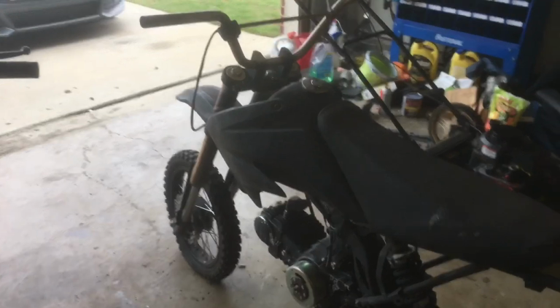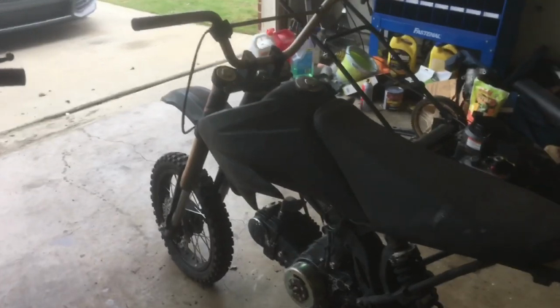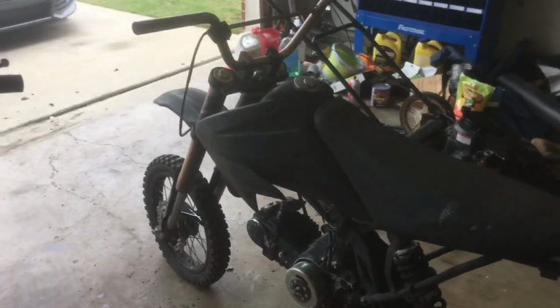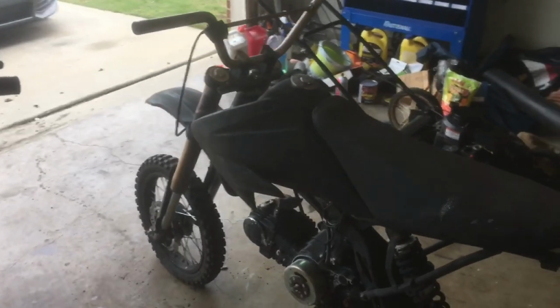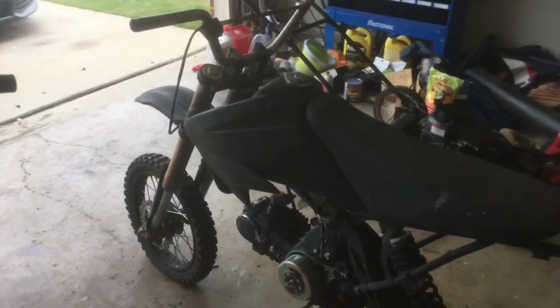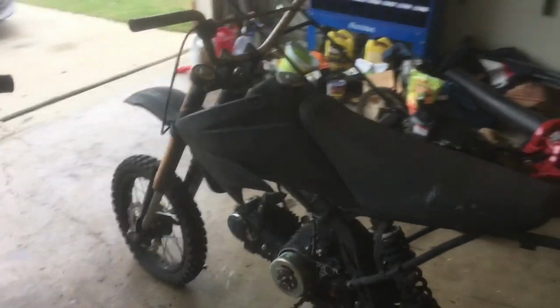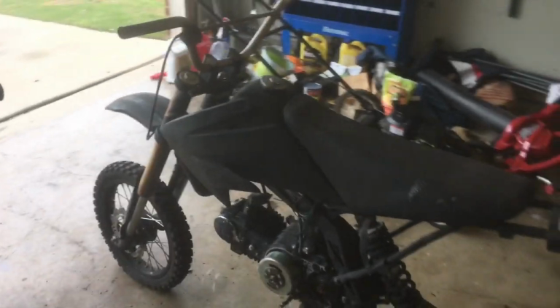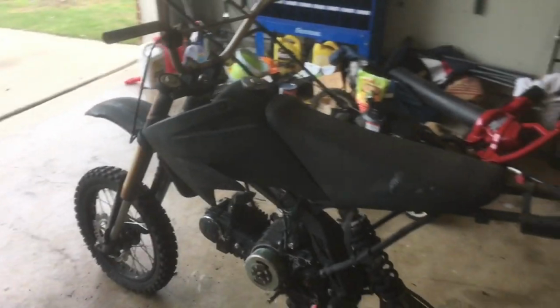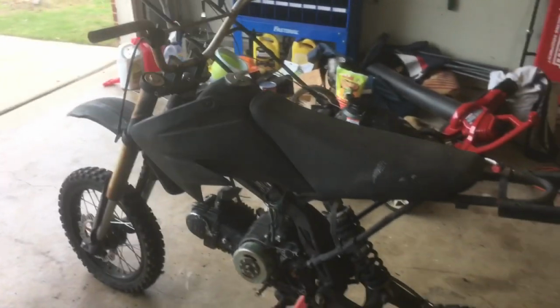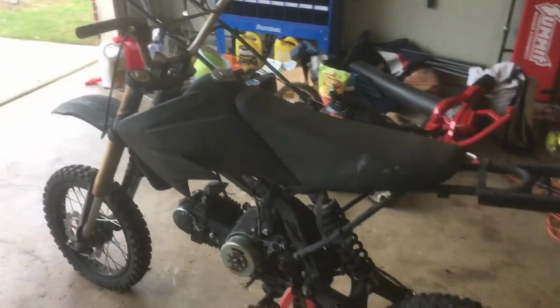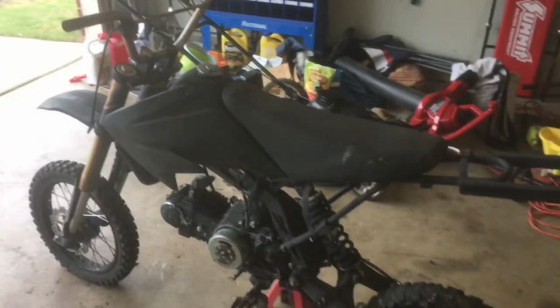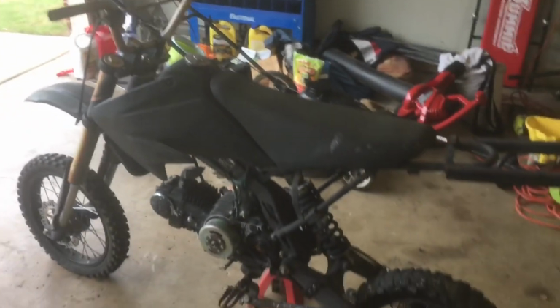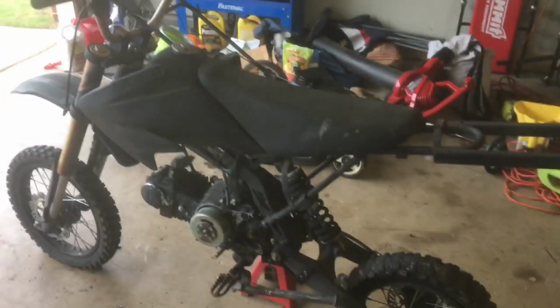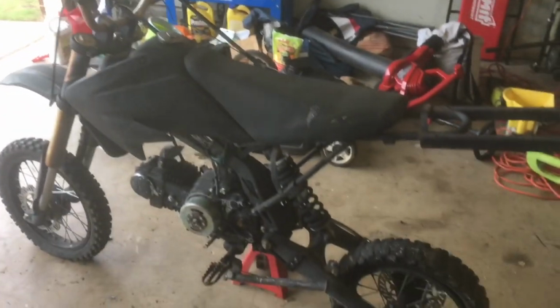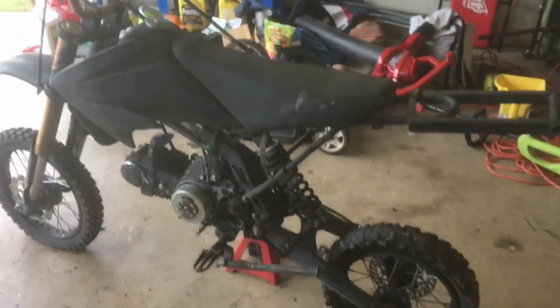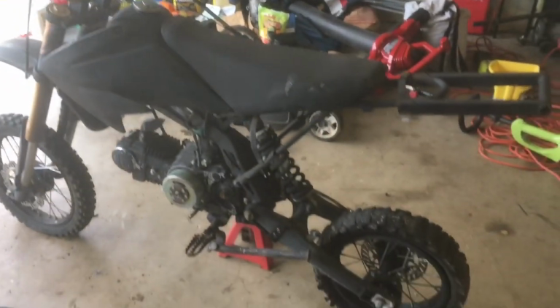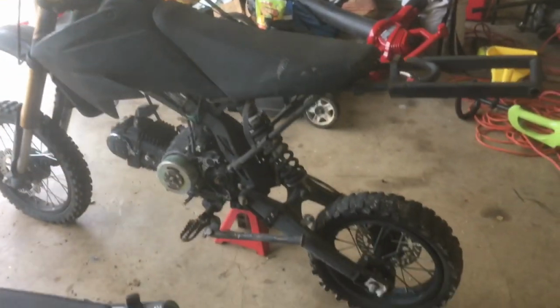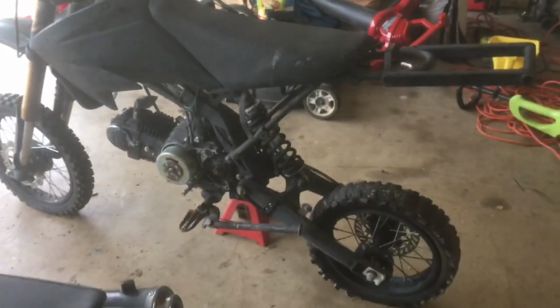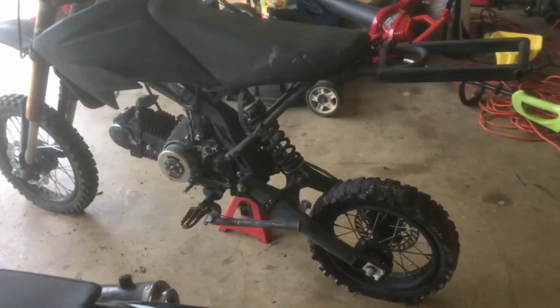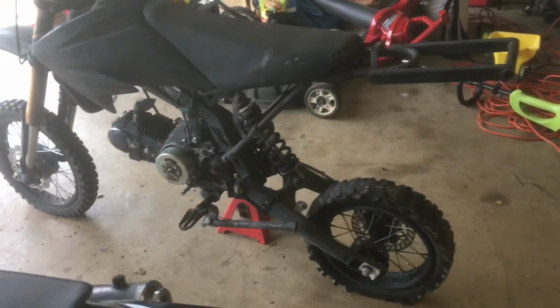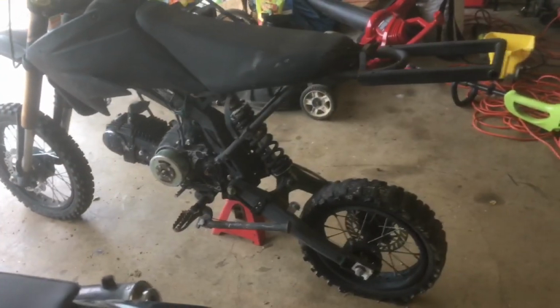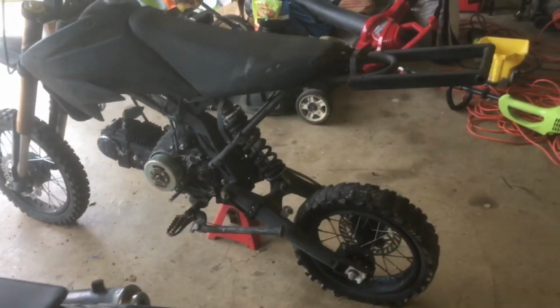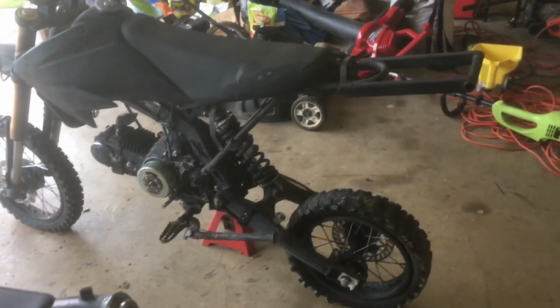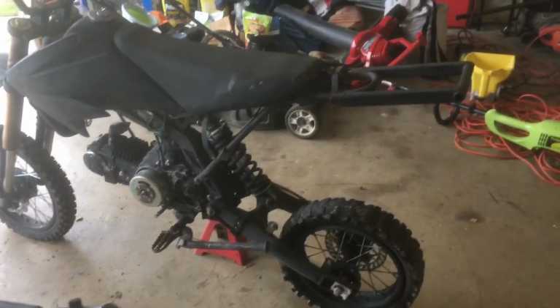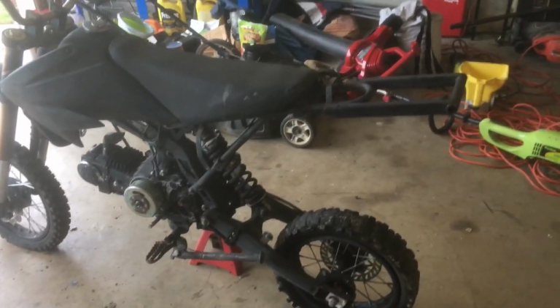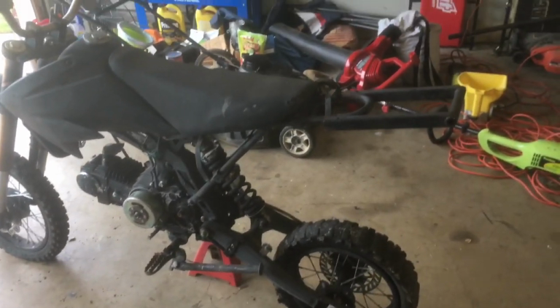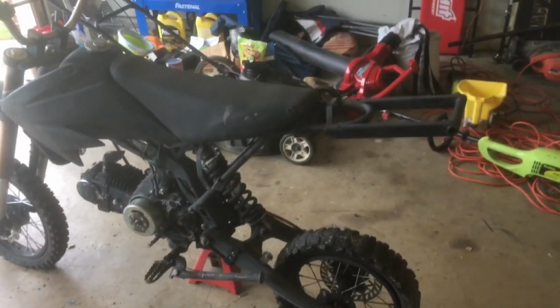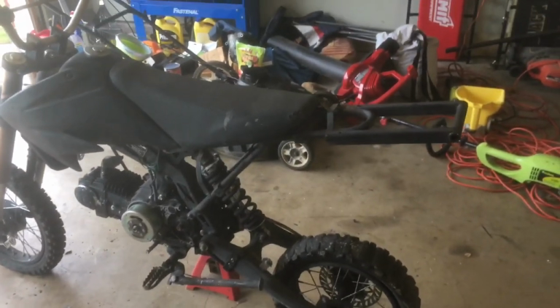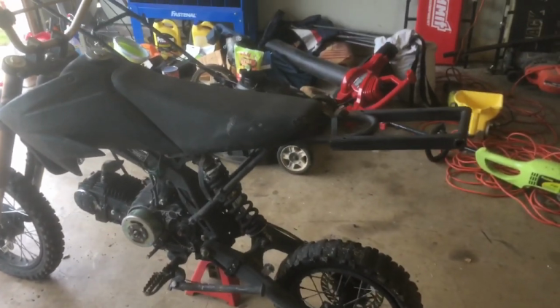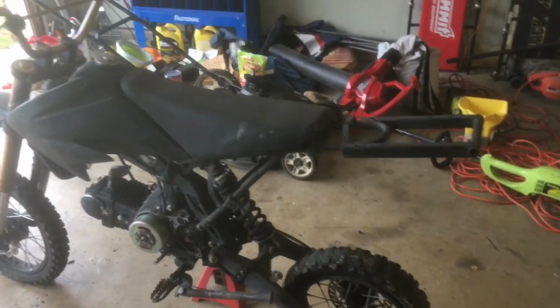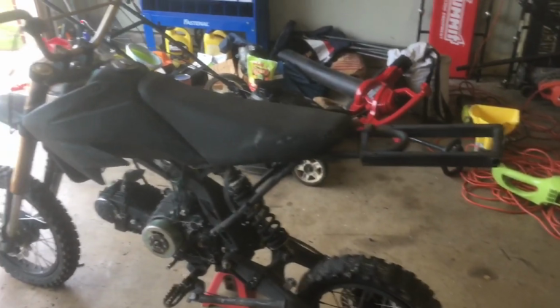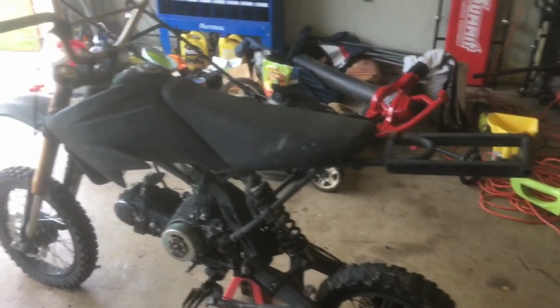There it is — that is the Apollo. We're going to do some breakdown today in this video. We're going to break it all the way down to the bare frame like we always do to start out, and we will go from there.